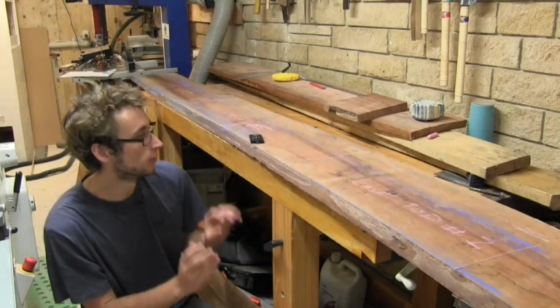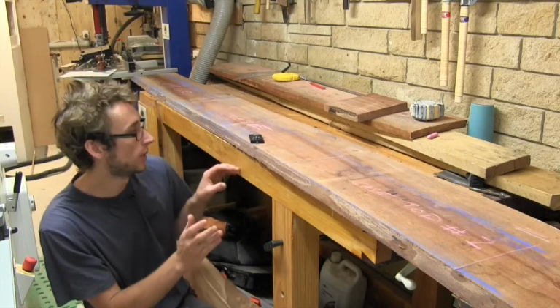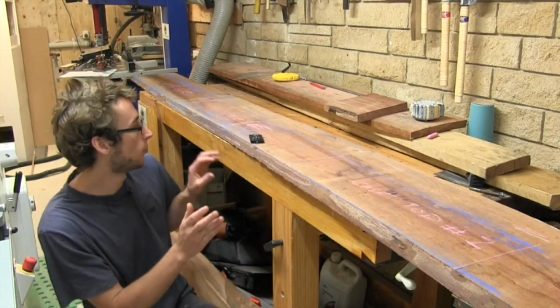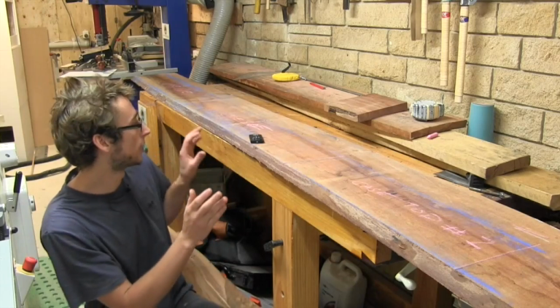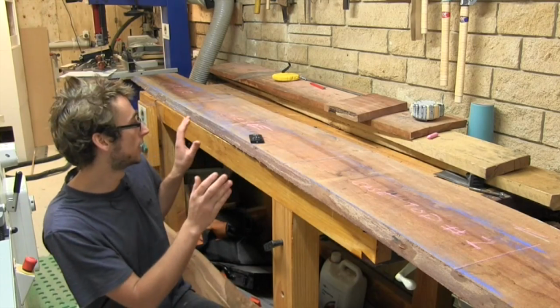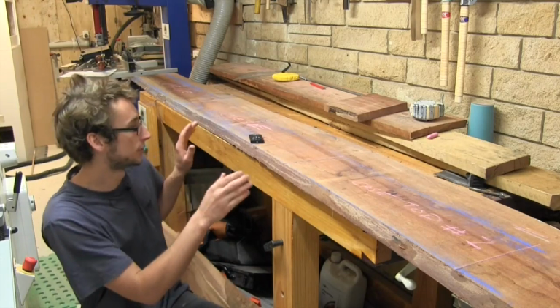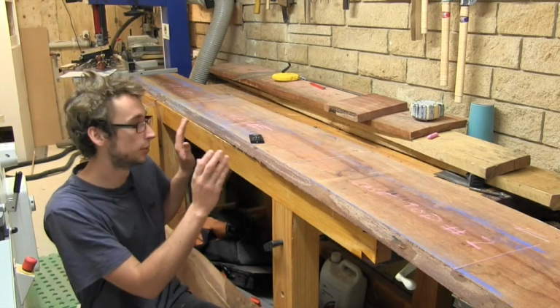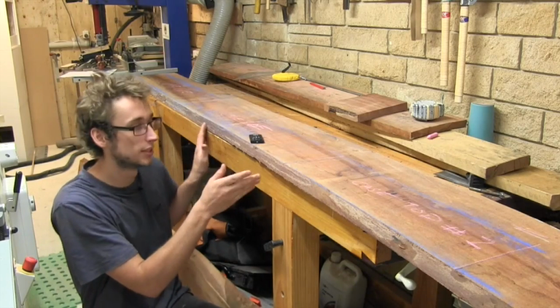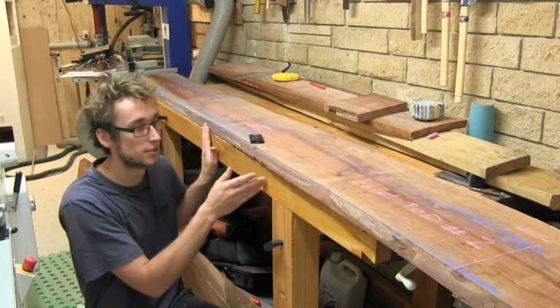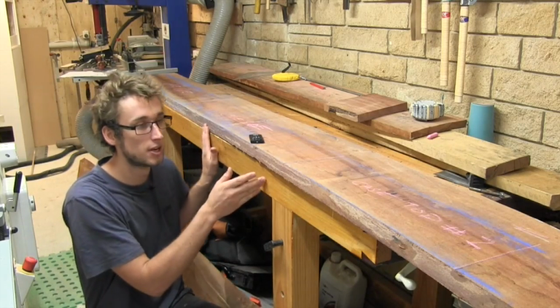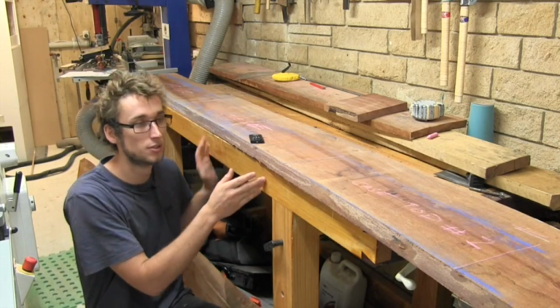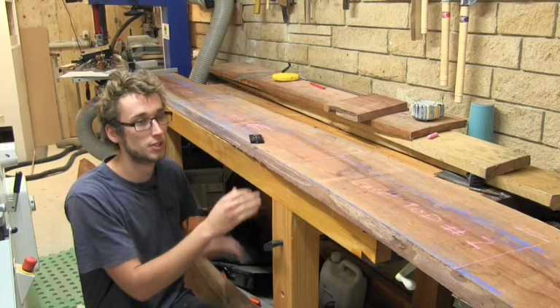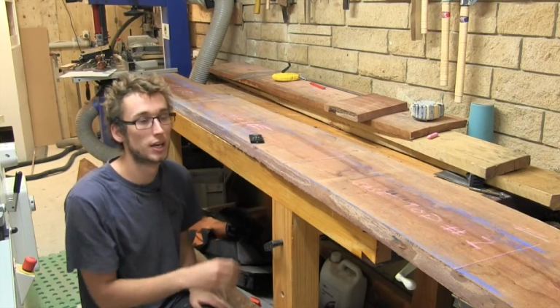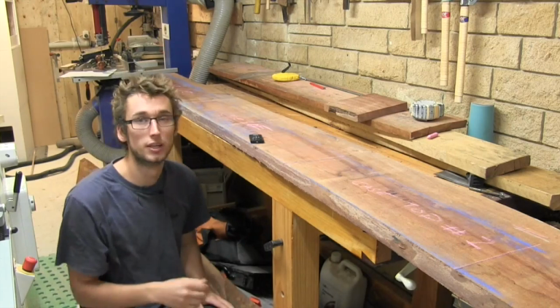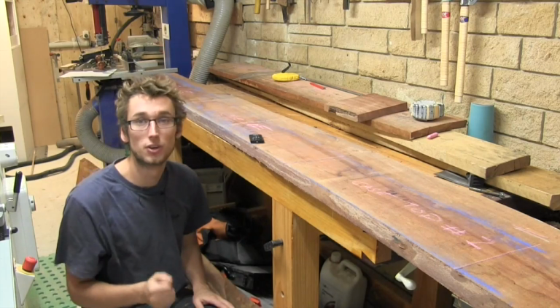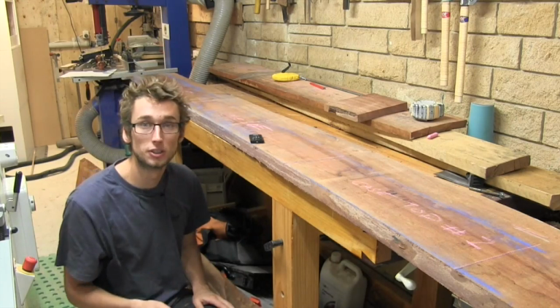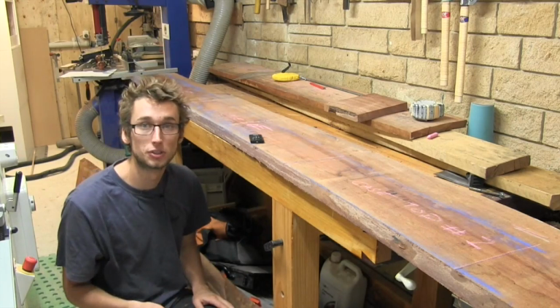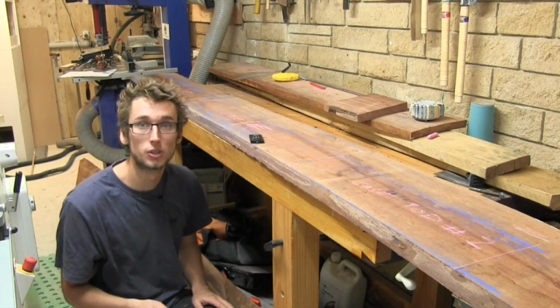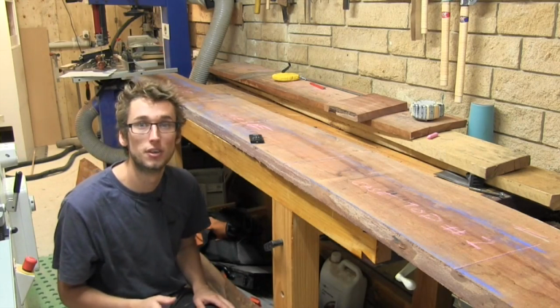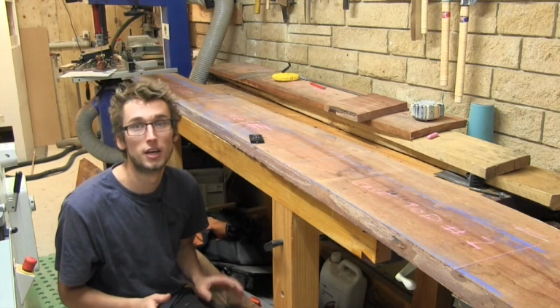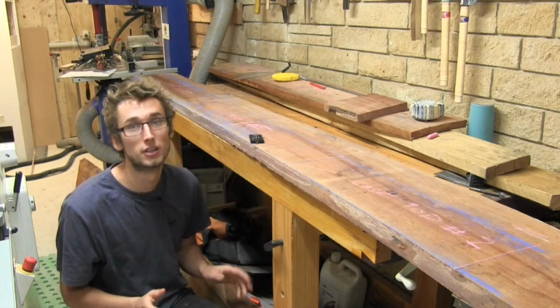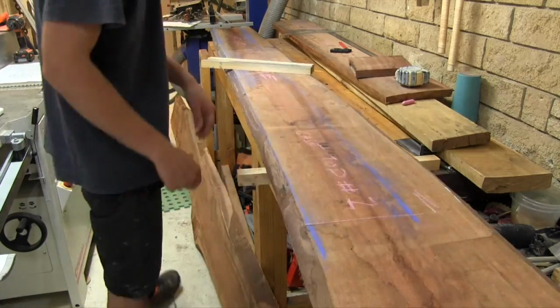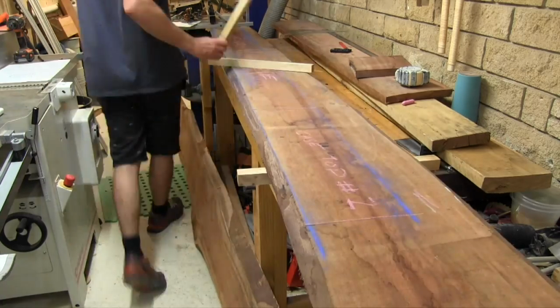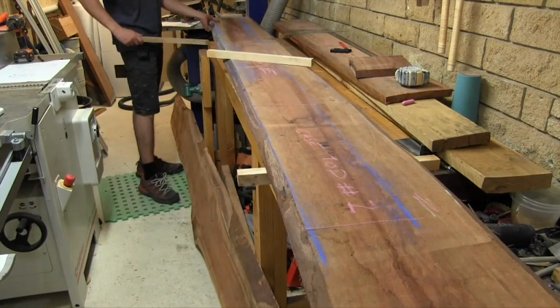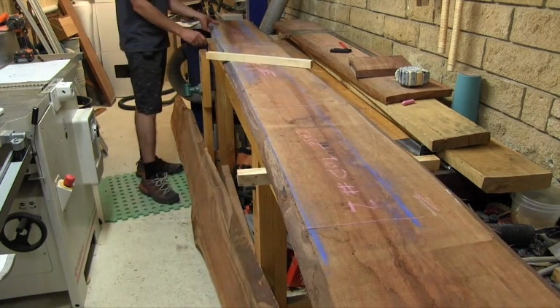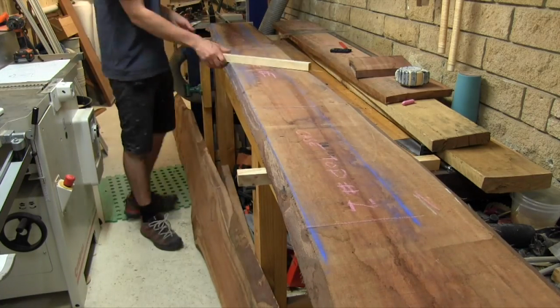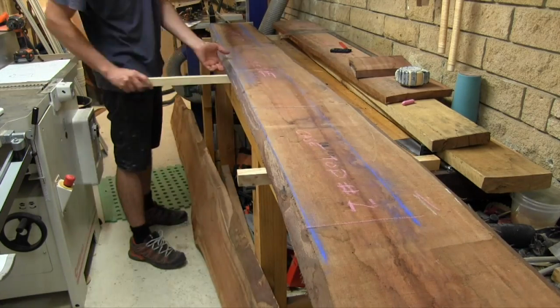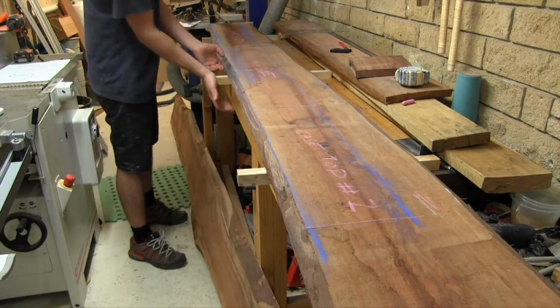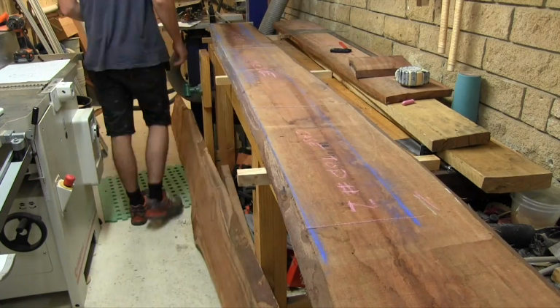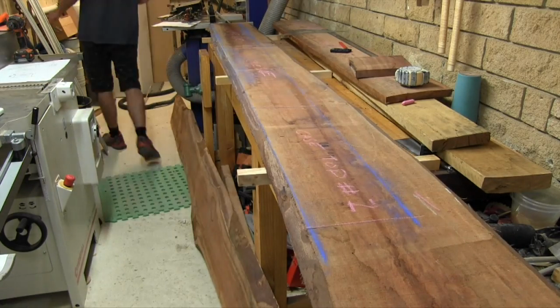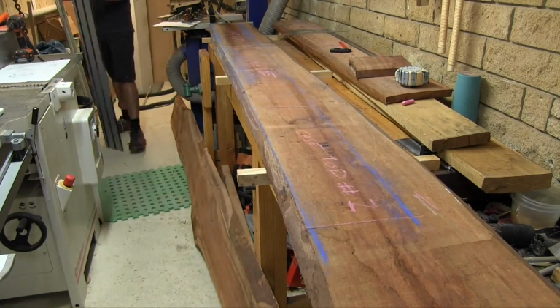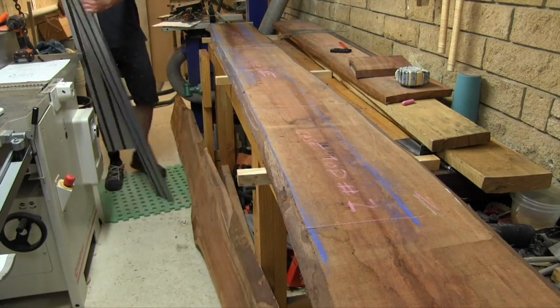From here we can break this down using a circular saw and then take it over to the miter saw to do the cross cuts.